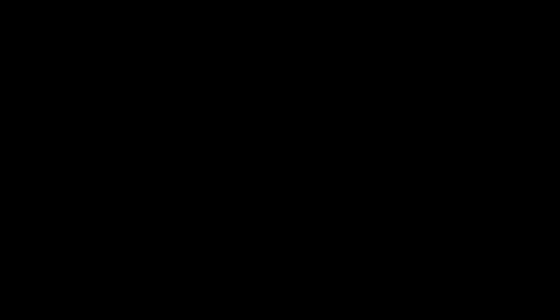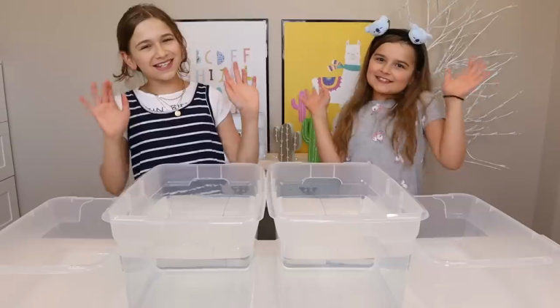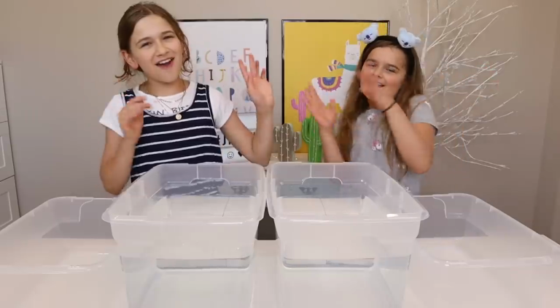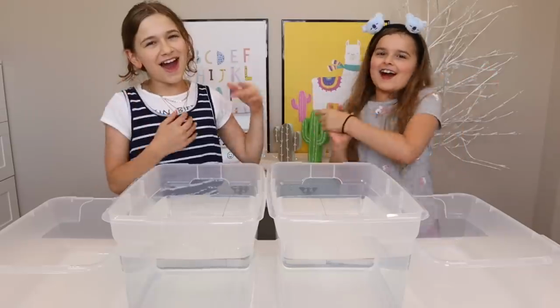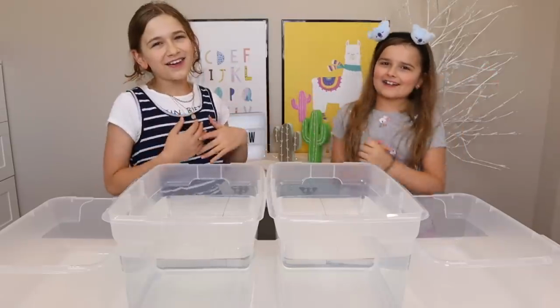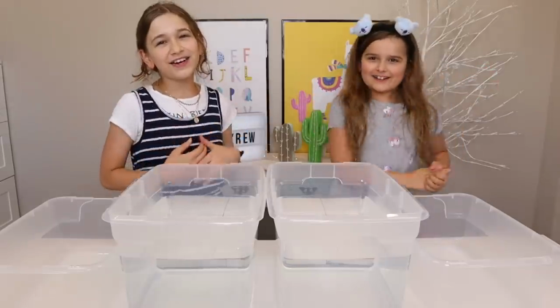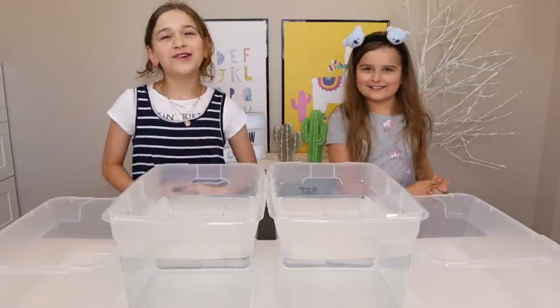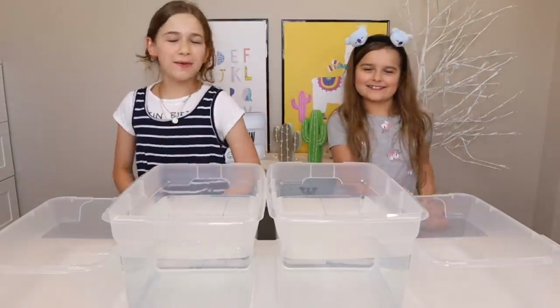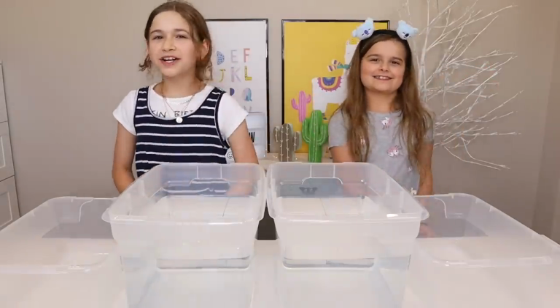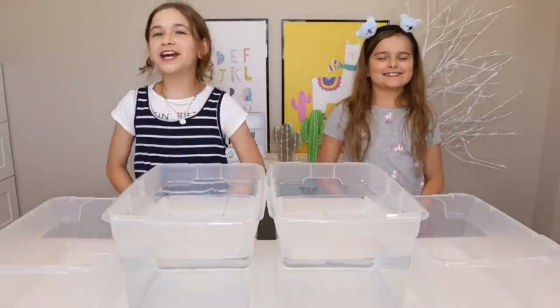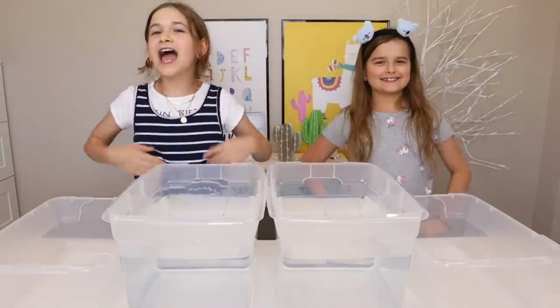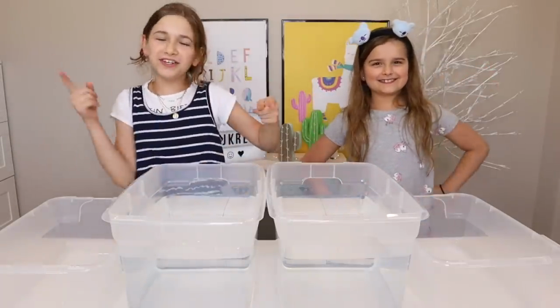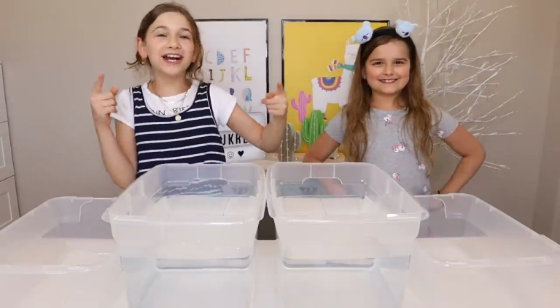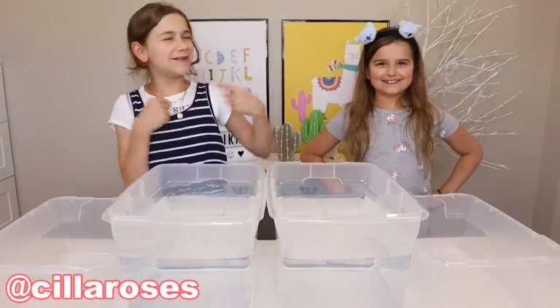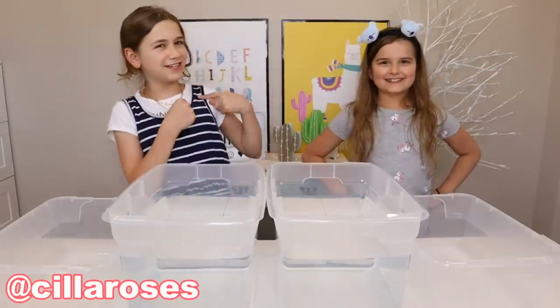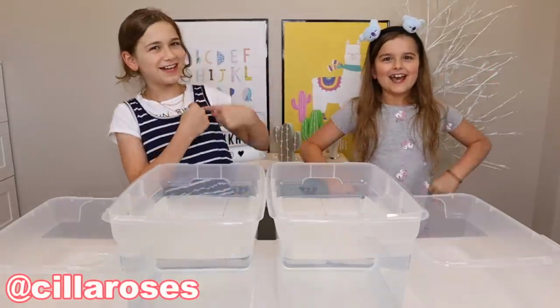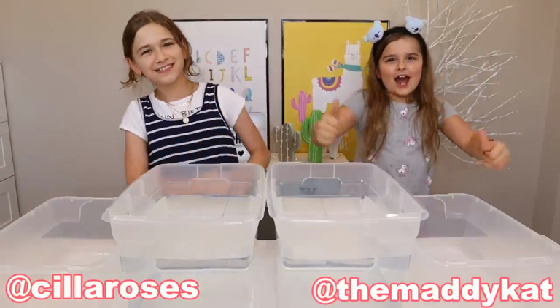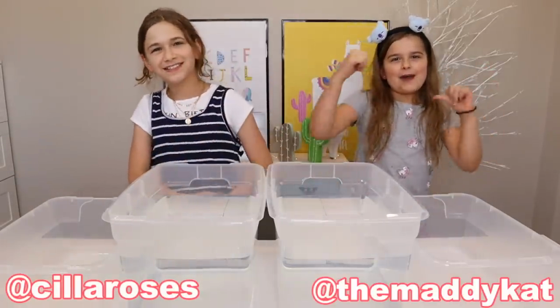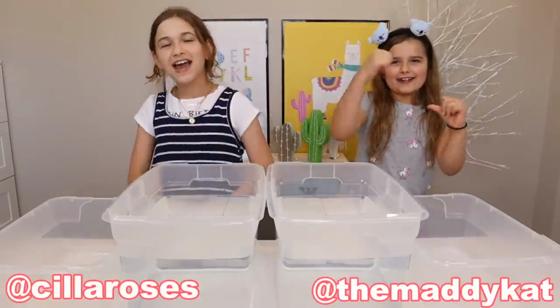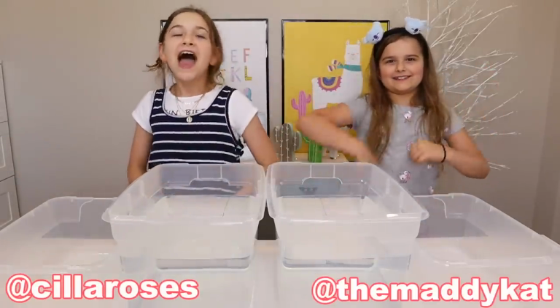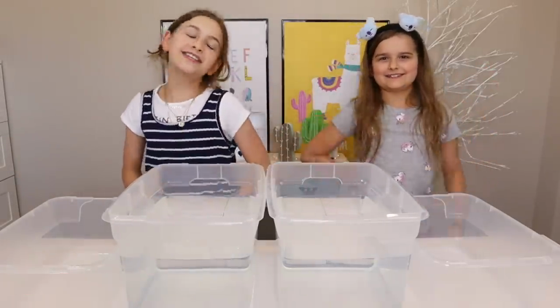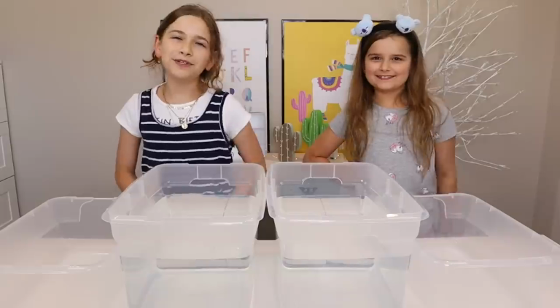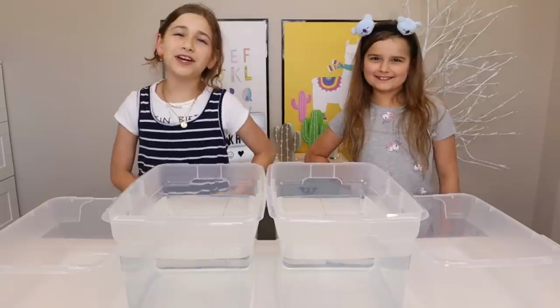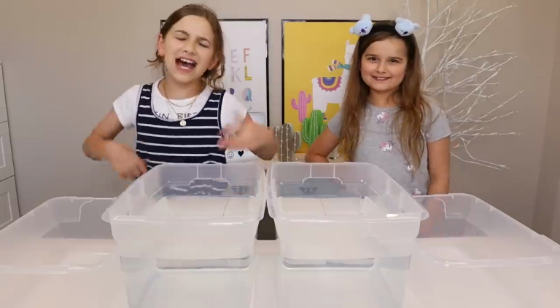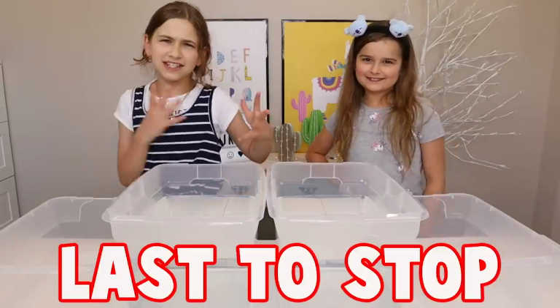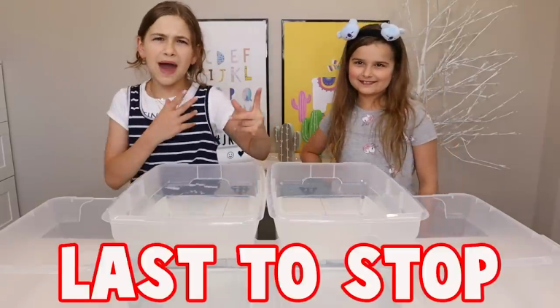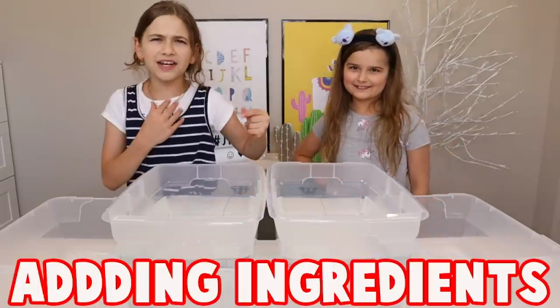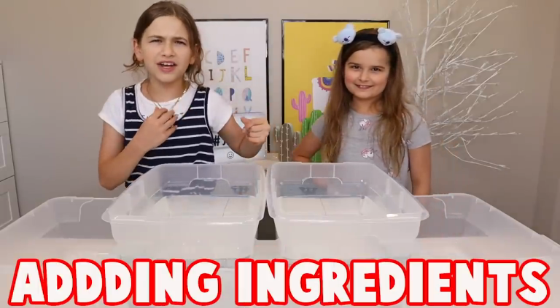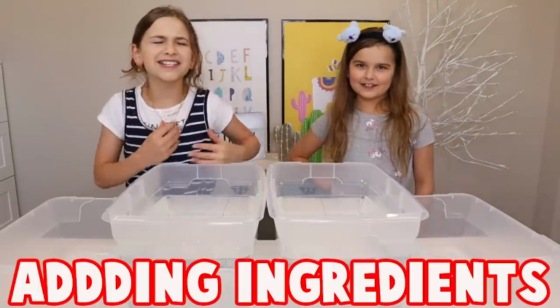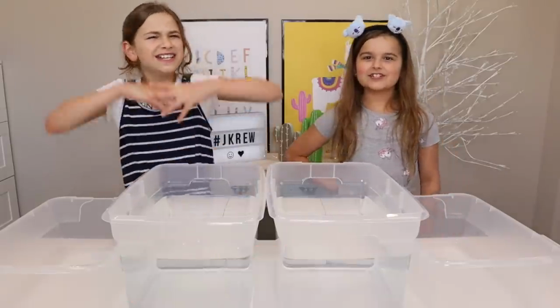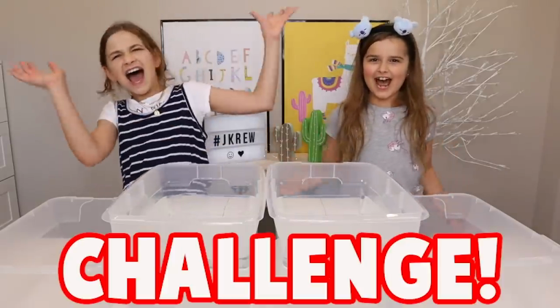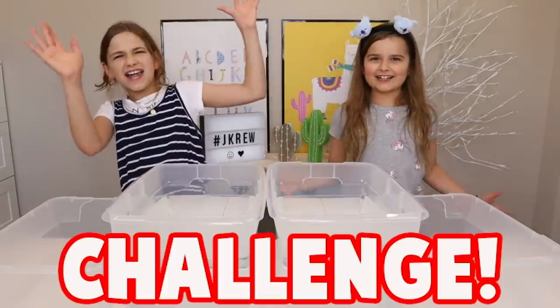What's going on? Welcome to our channel. I'm Sola, and I'm Maddie. And today we're doing the last step adding ingredients challenge.